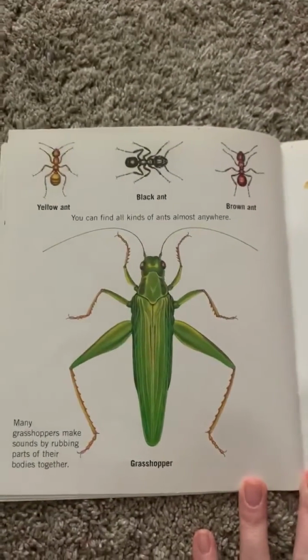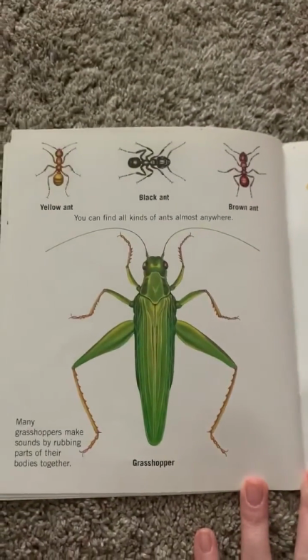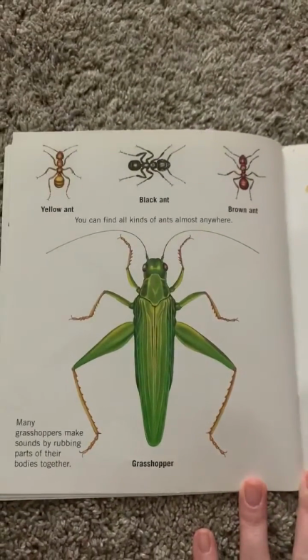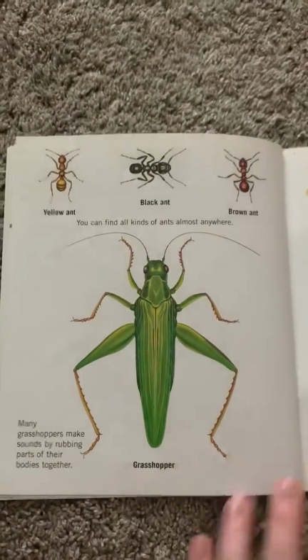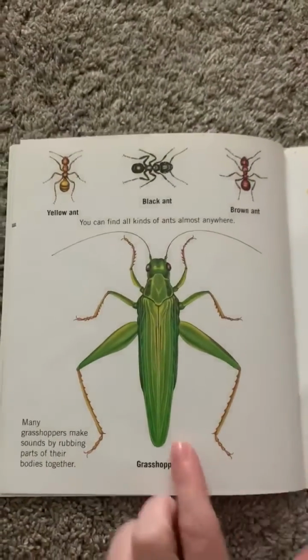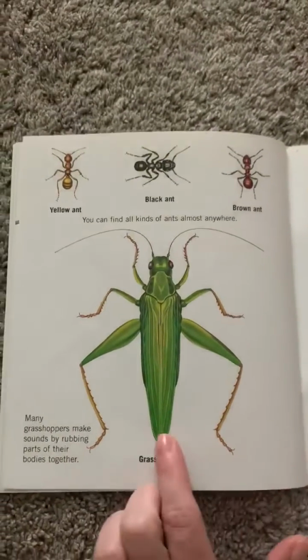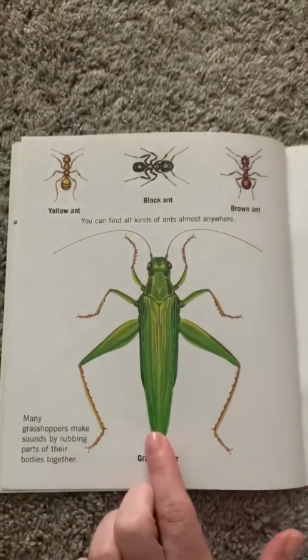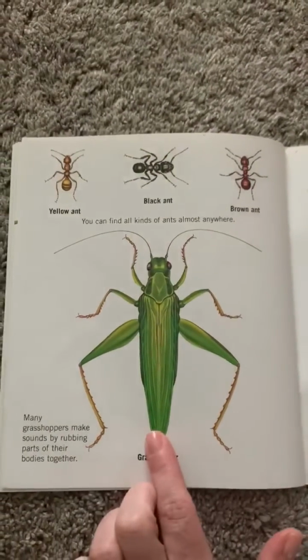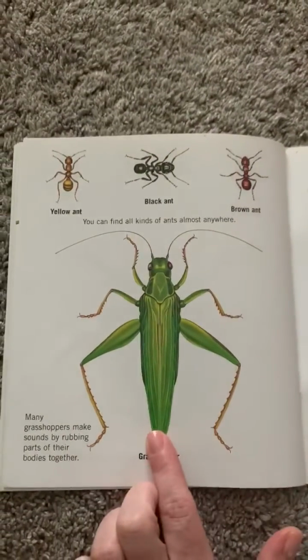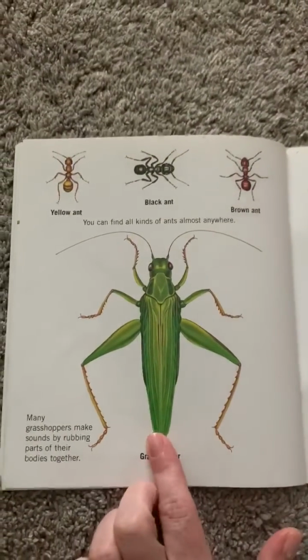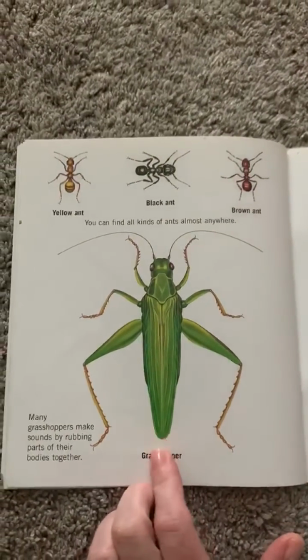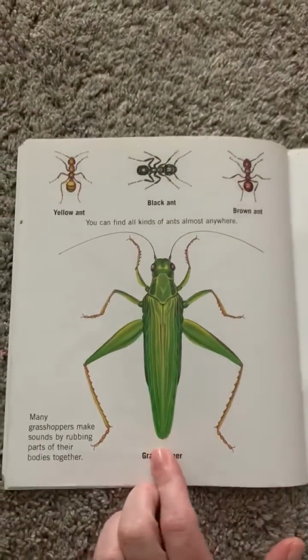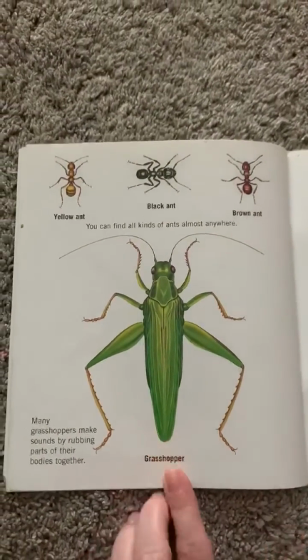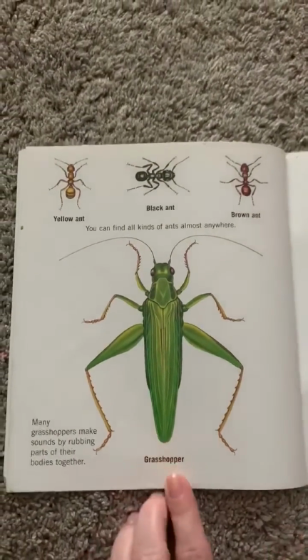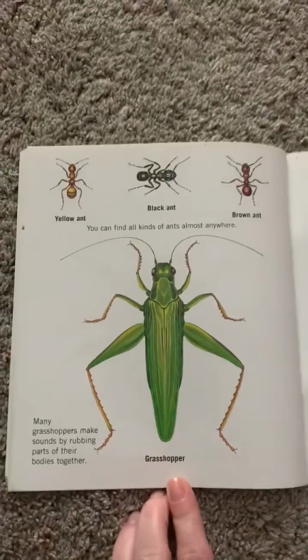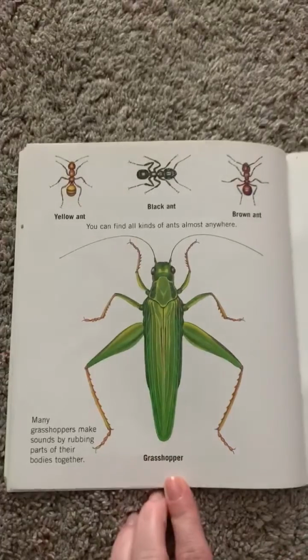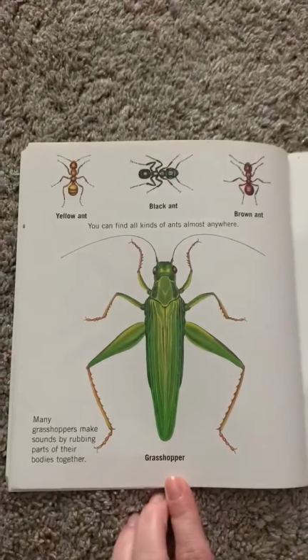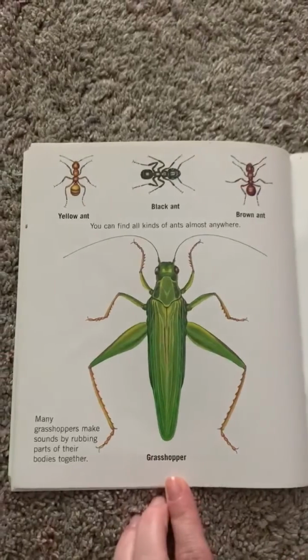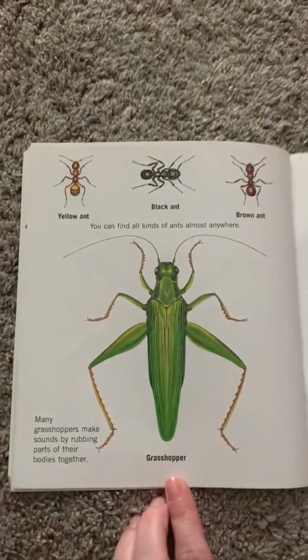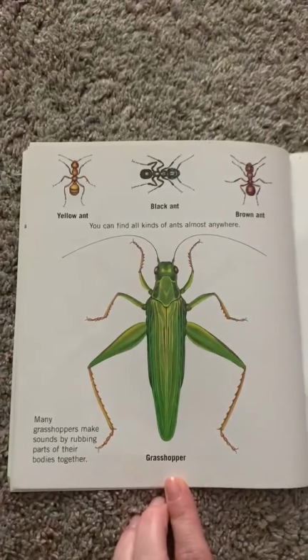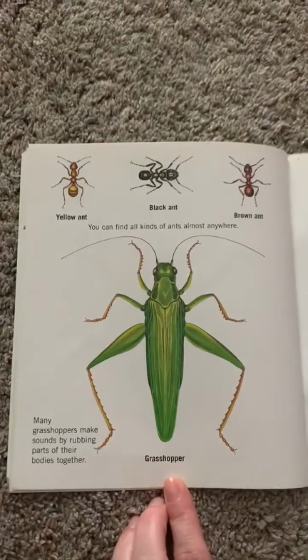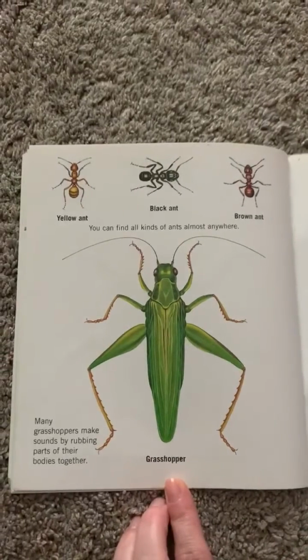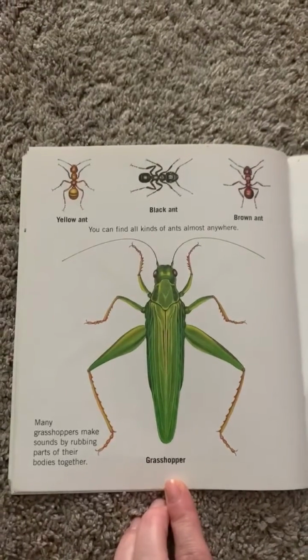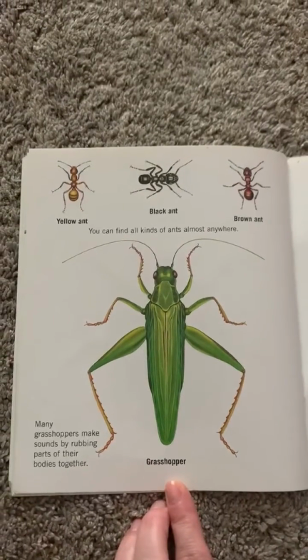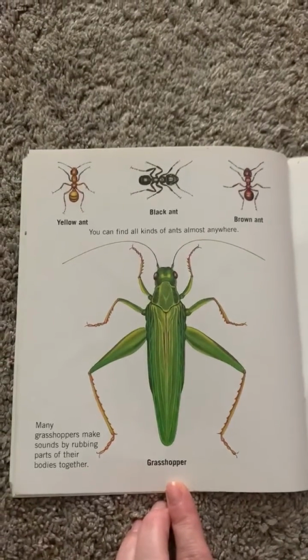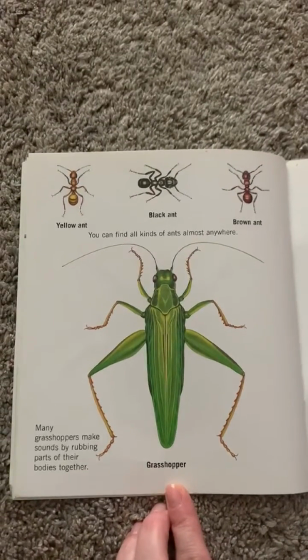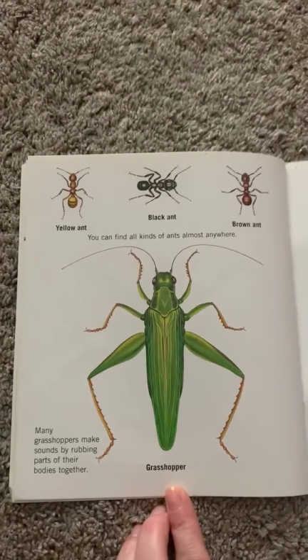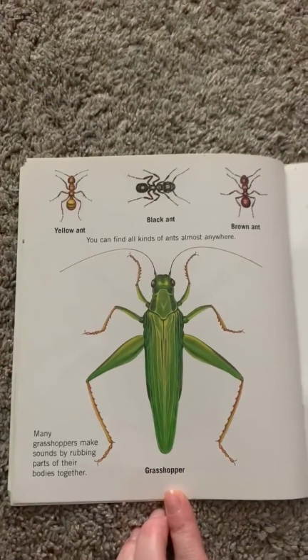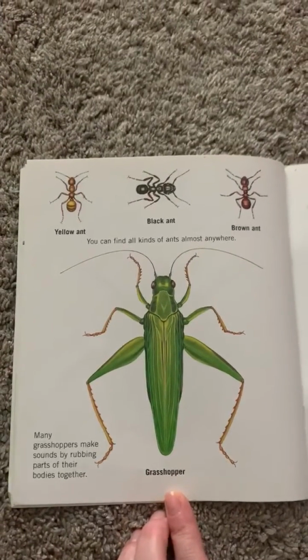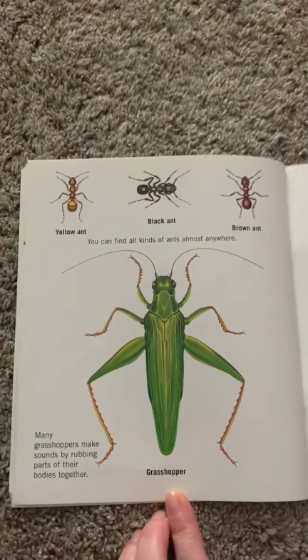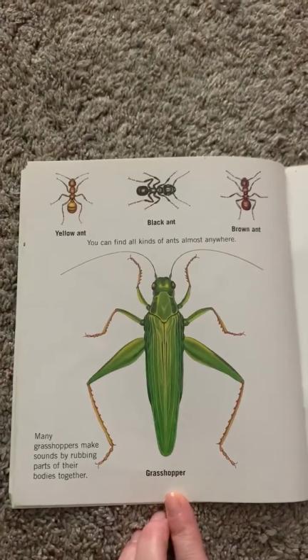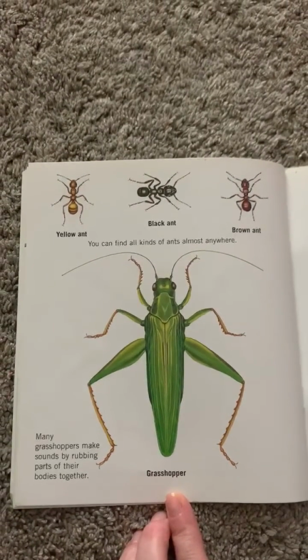Here's a grasshopper. Many grasshoppers make sounds by rubbing parts of their bodies together.